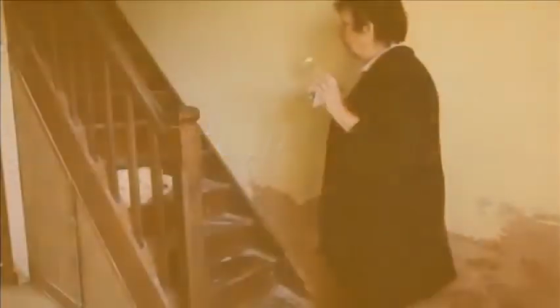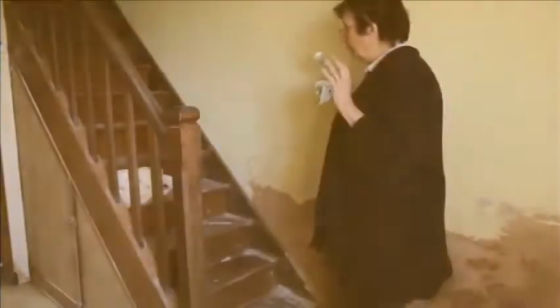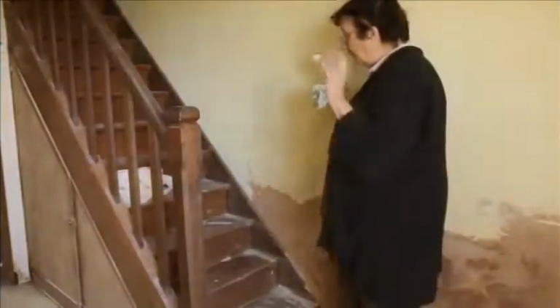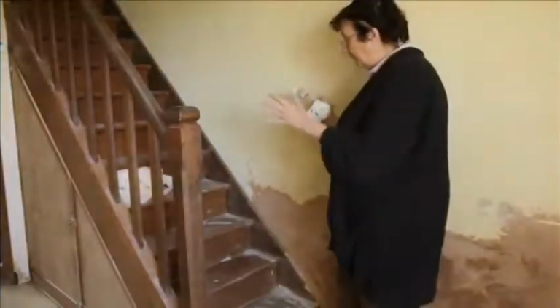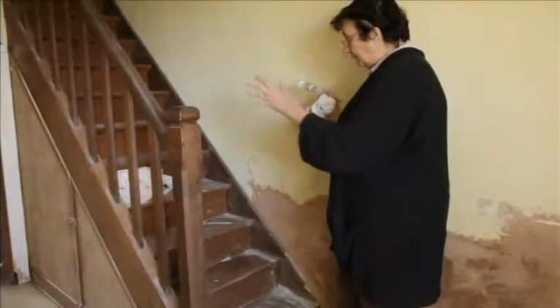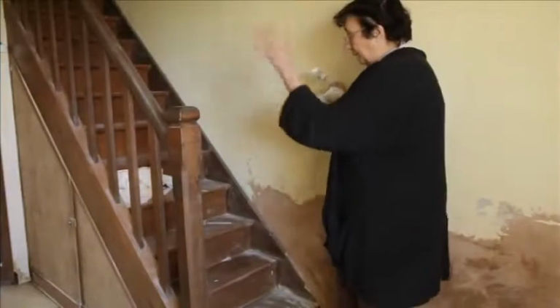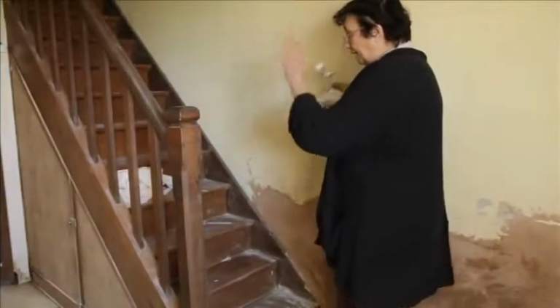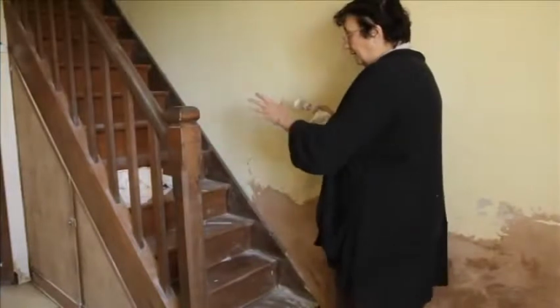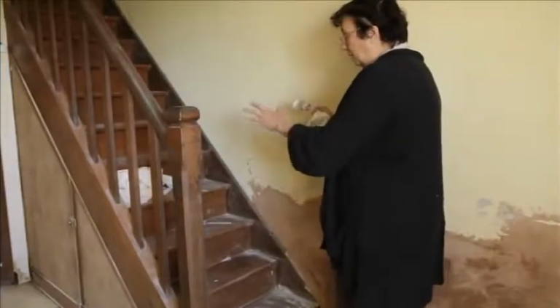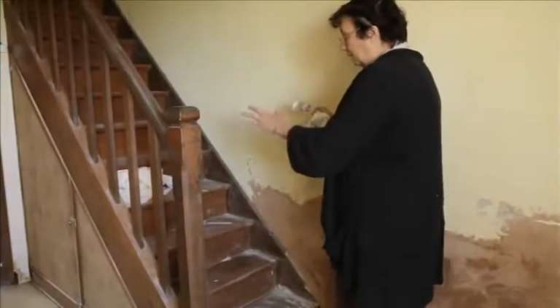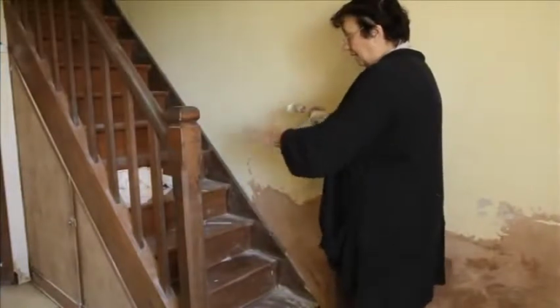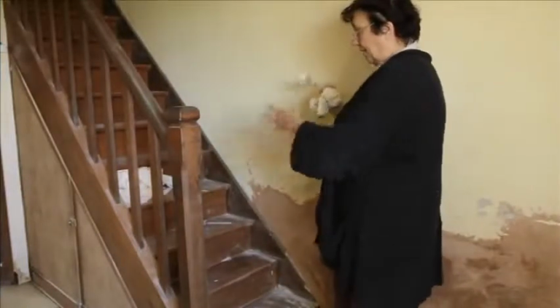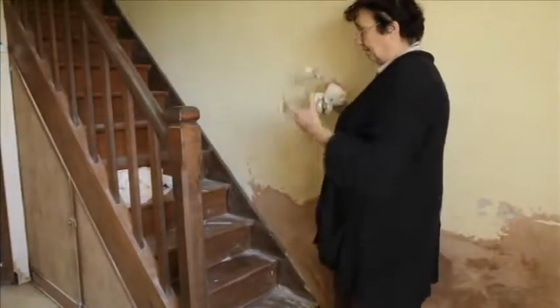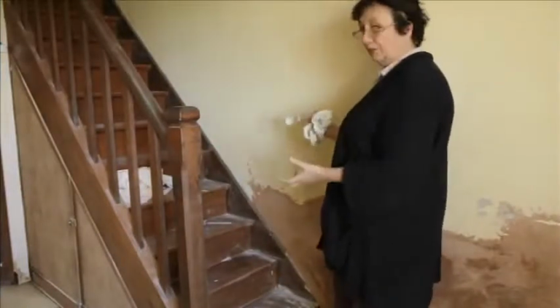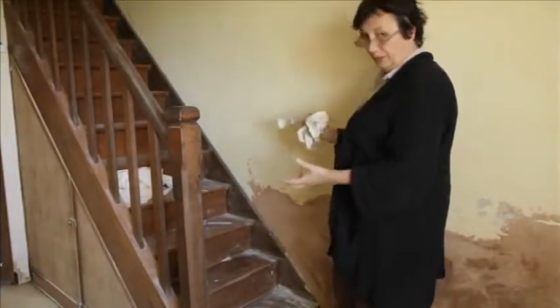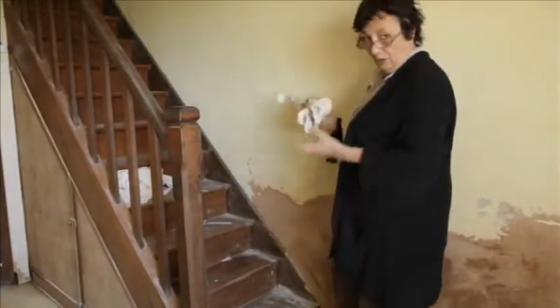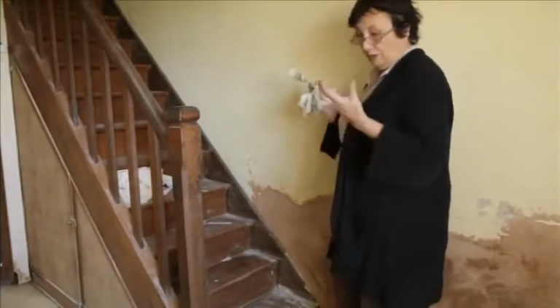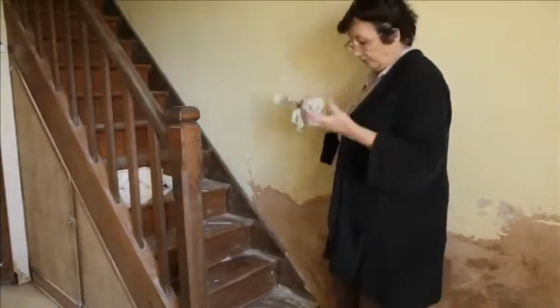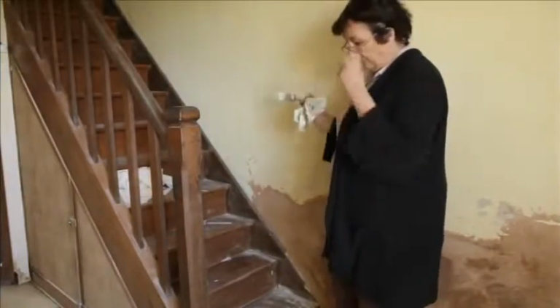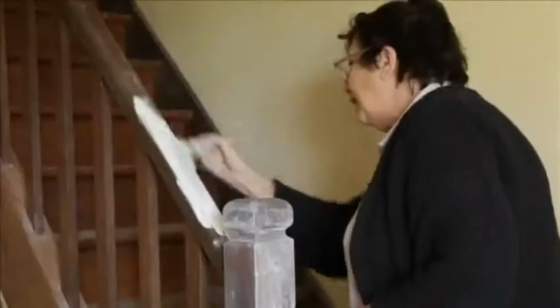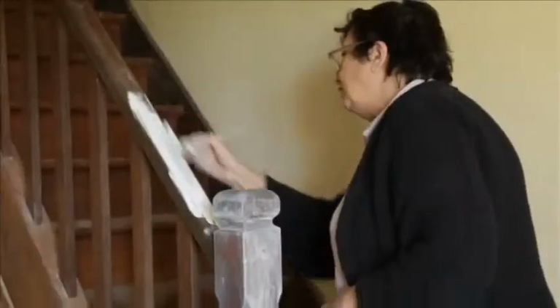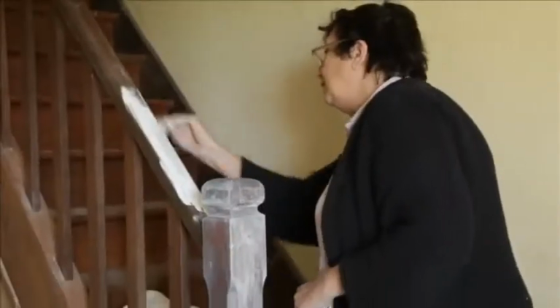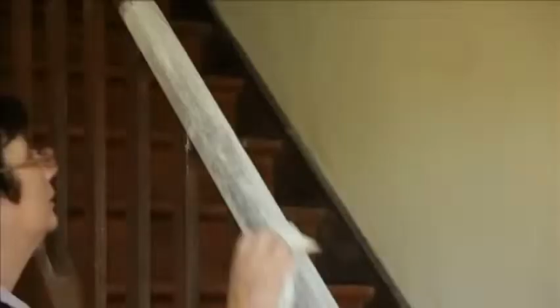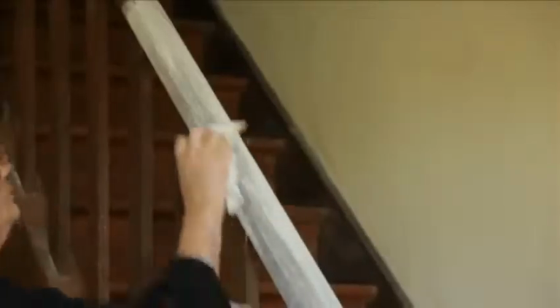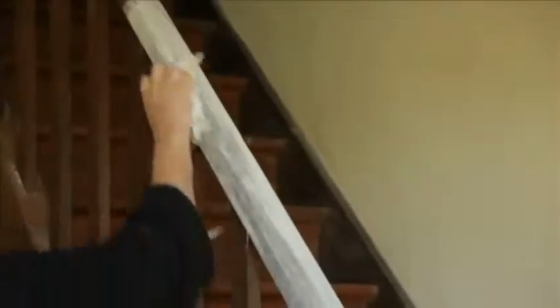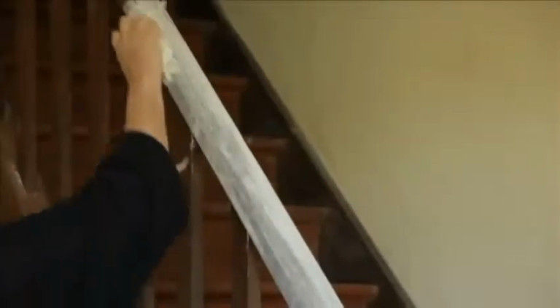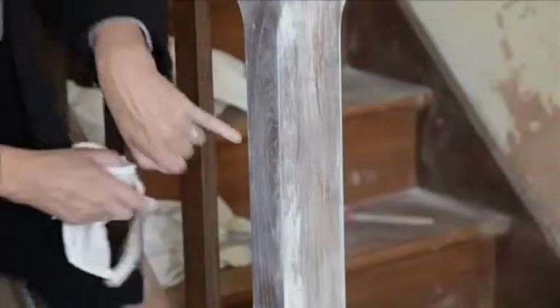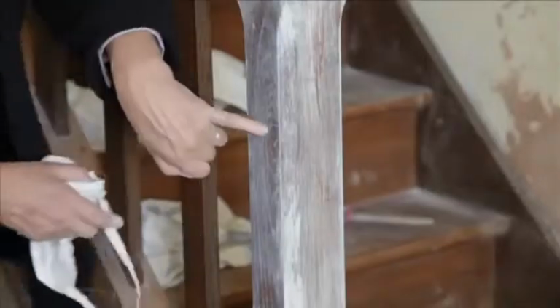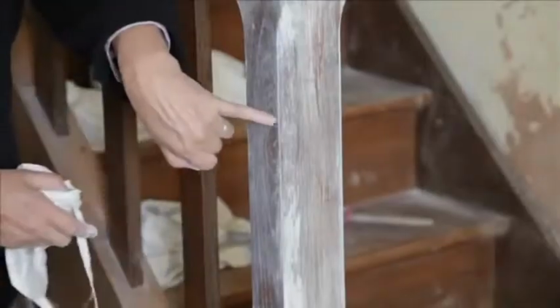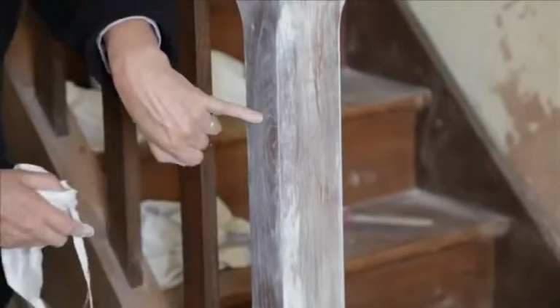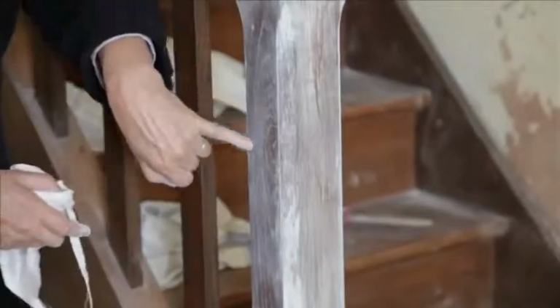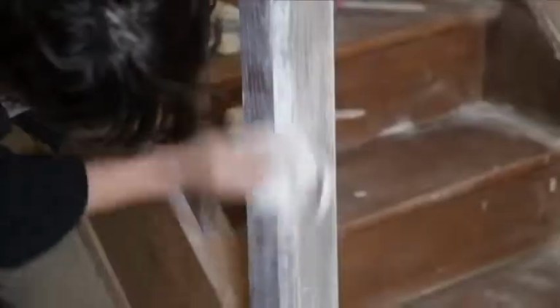What I'm going to do is paint this whole staircase because it's very dark and it's very brown. And I'd like to bring the oak grain out.